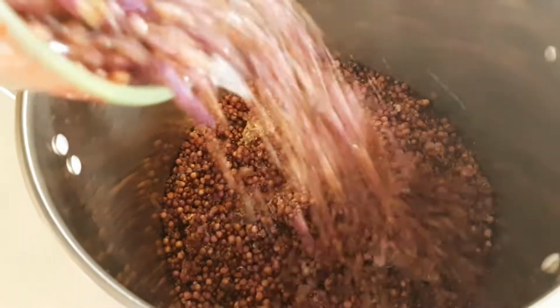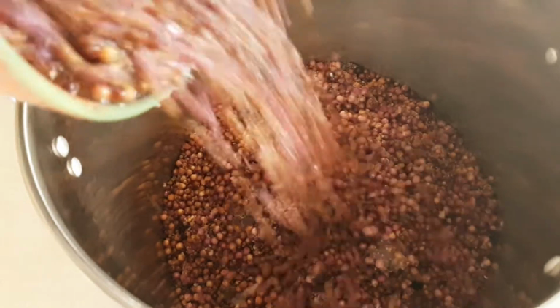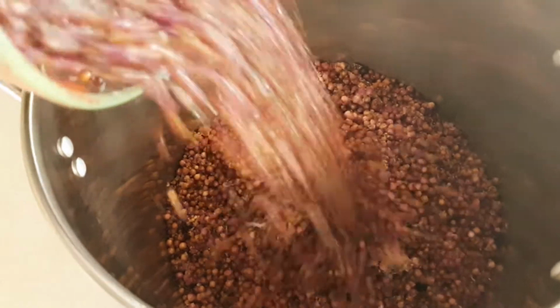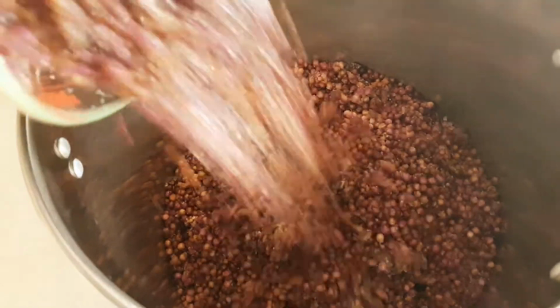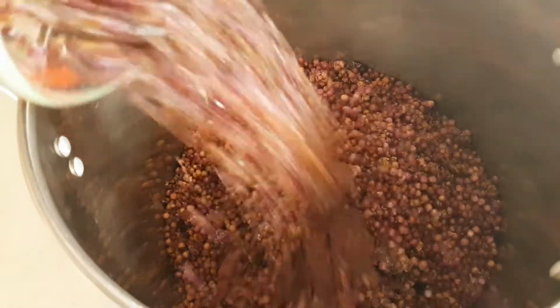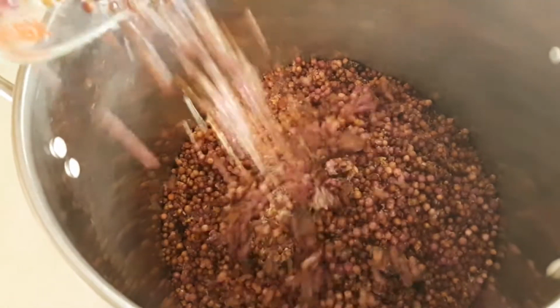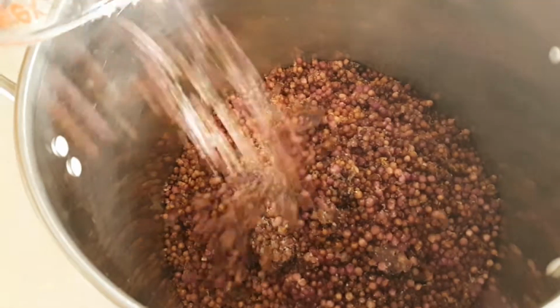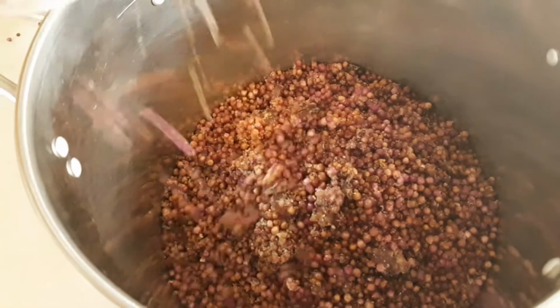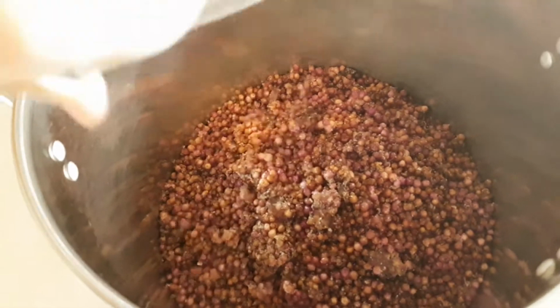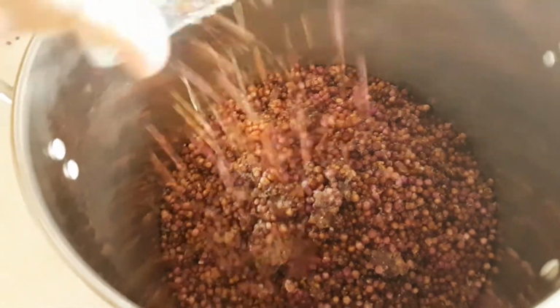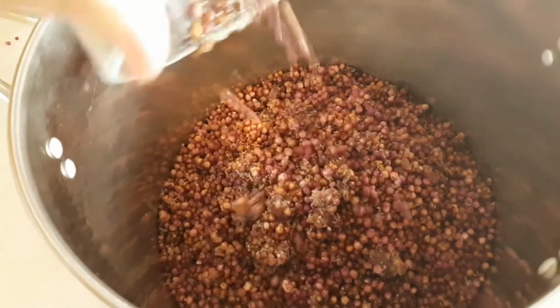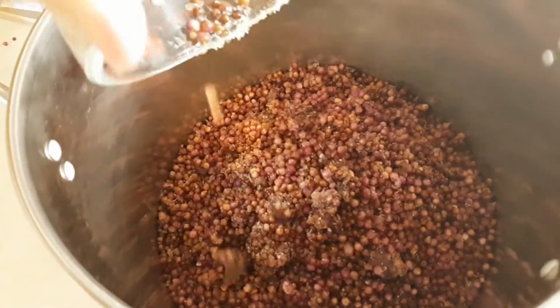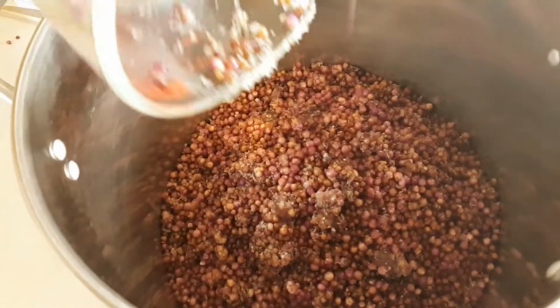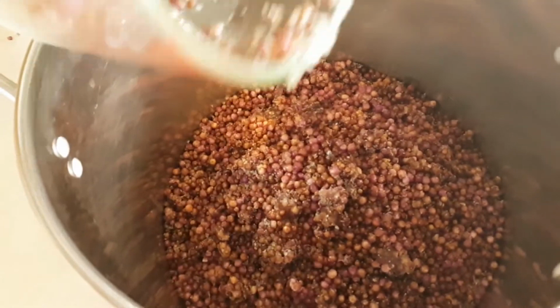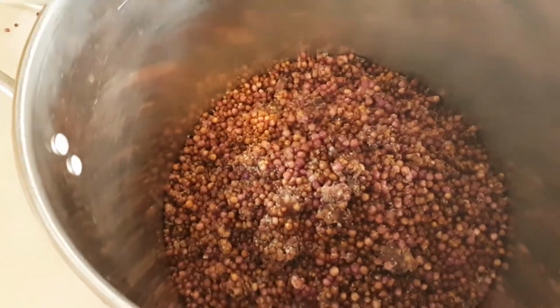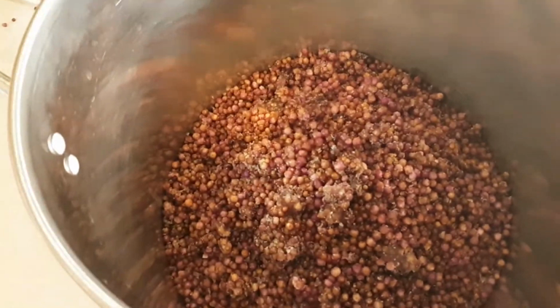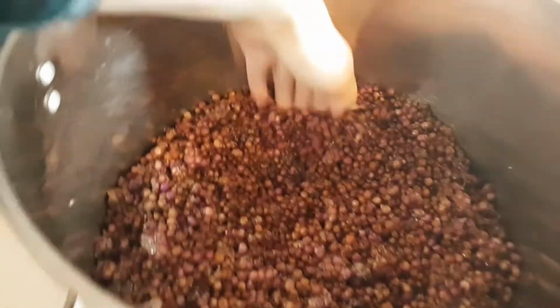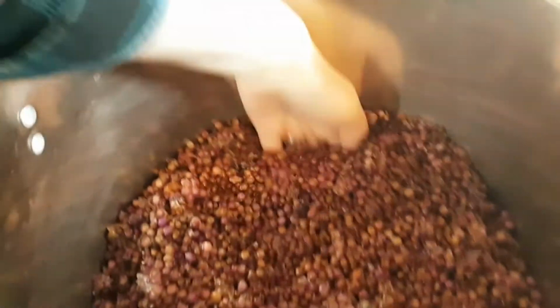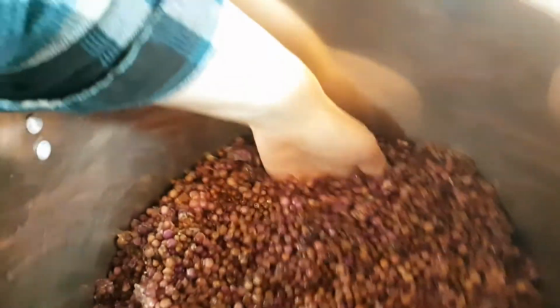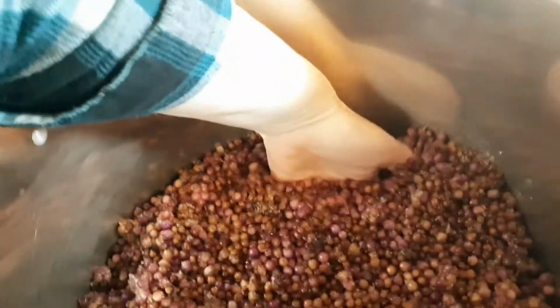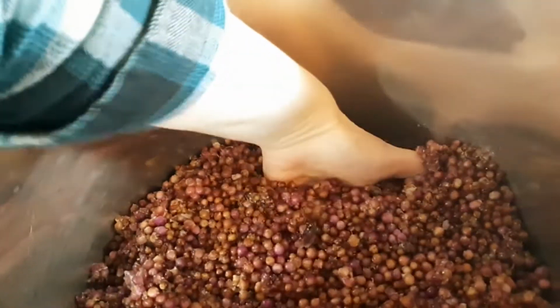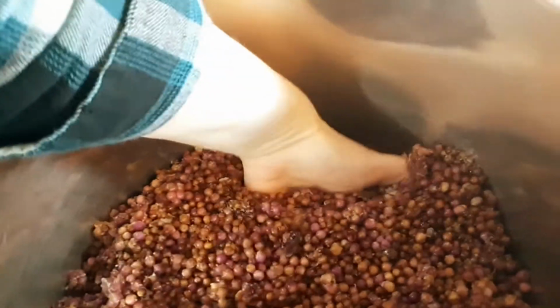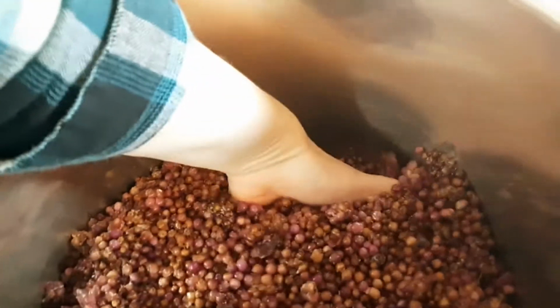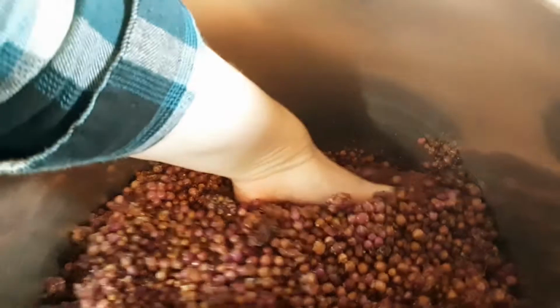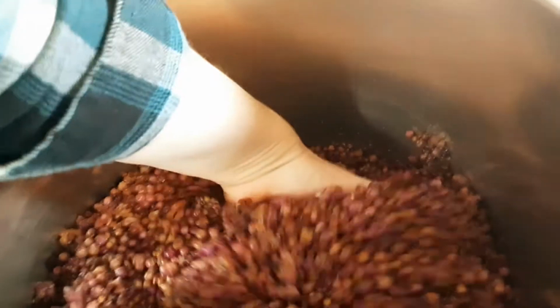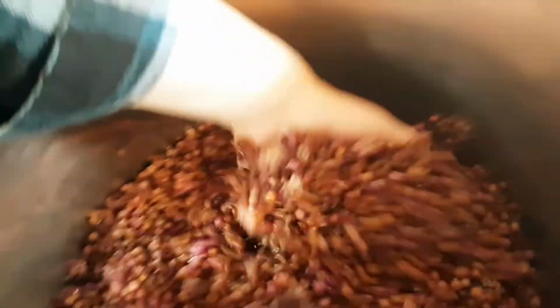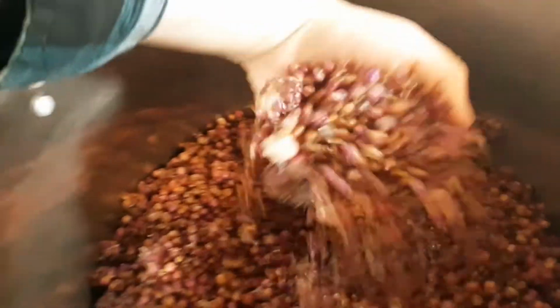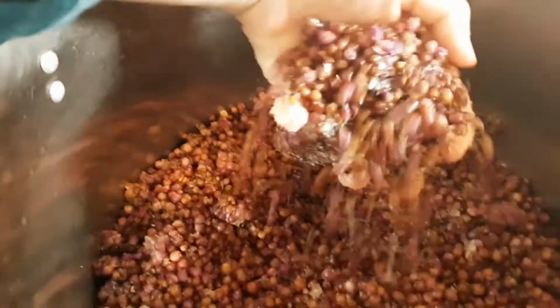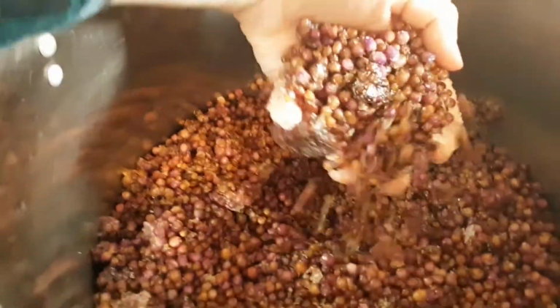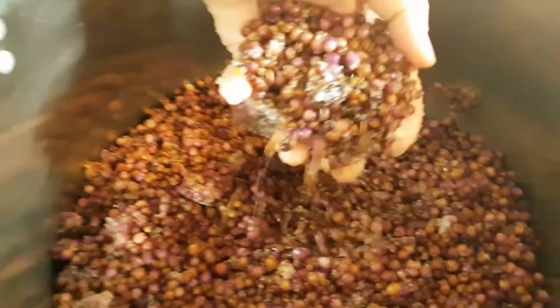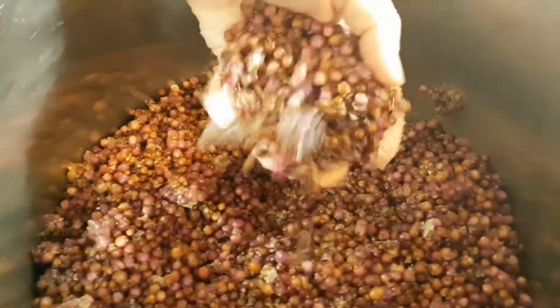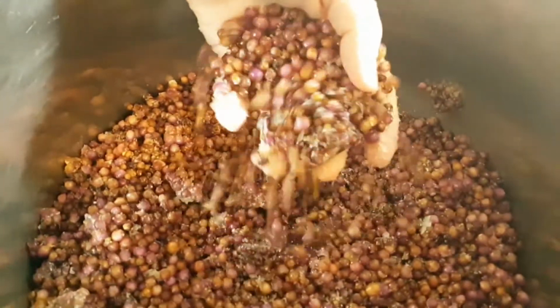If you're using fresh berries, go ahead and rinse the berries and then pick out any large stems and bugs, because they're going to be in there.